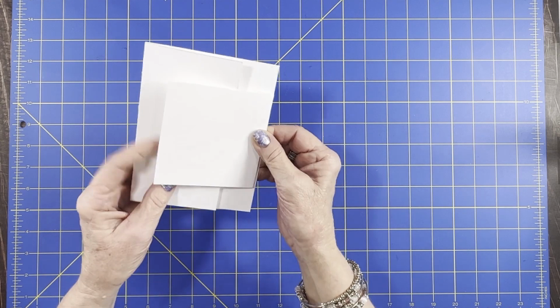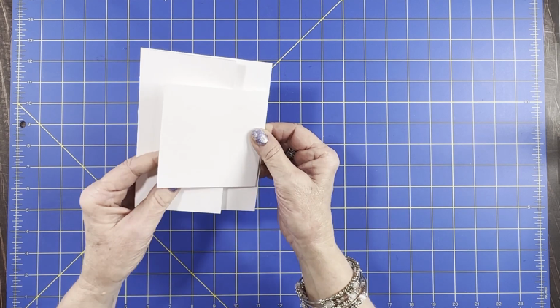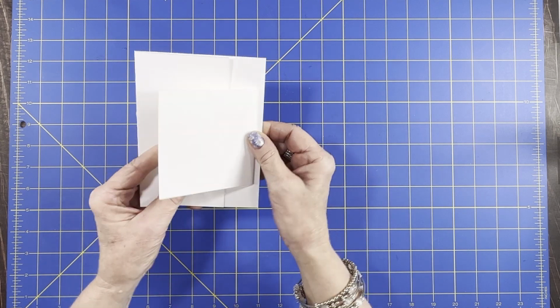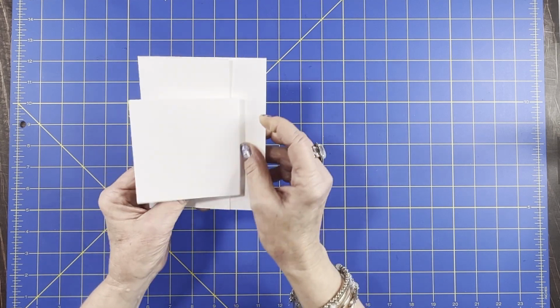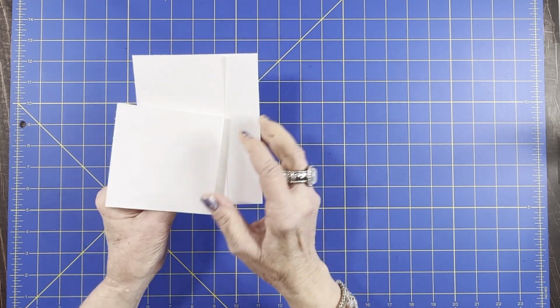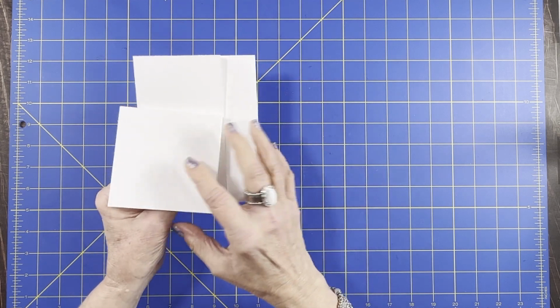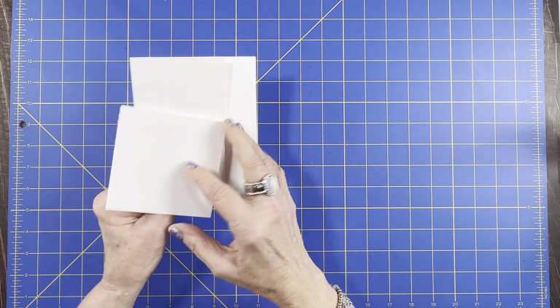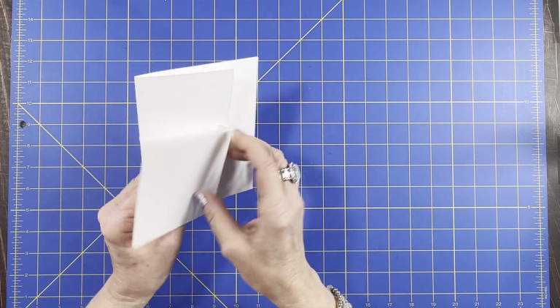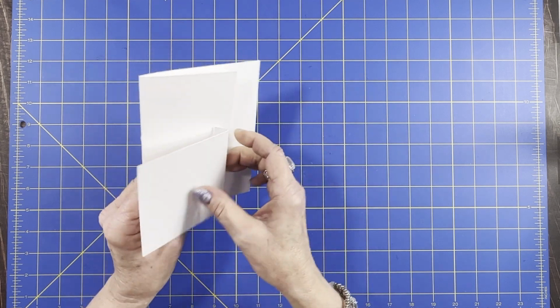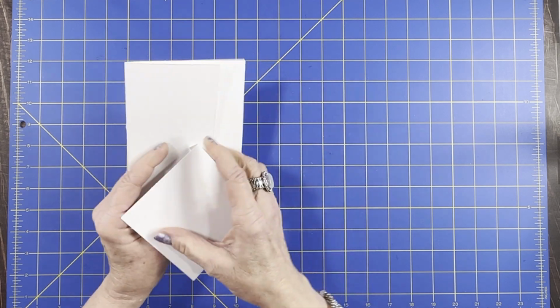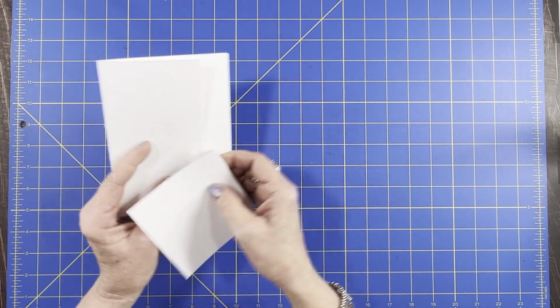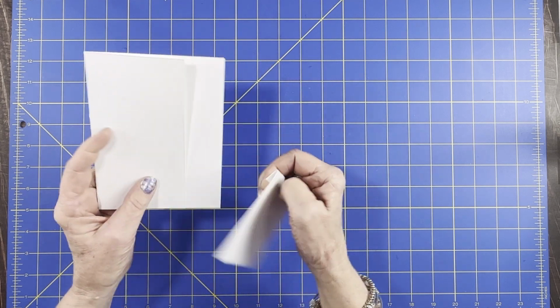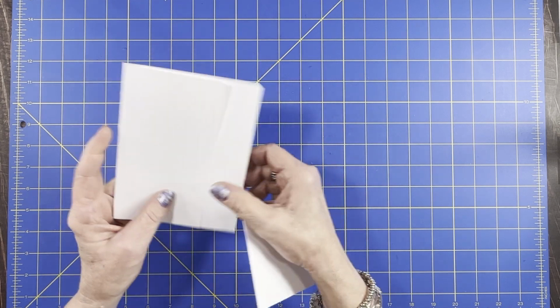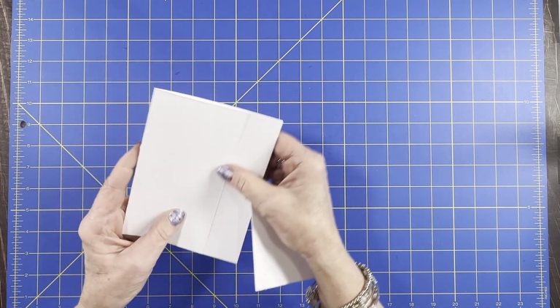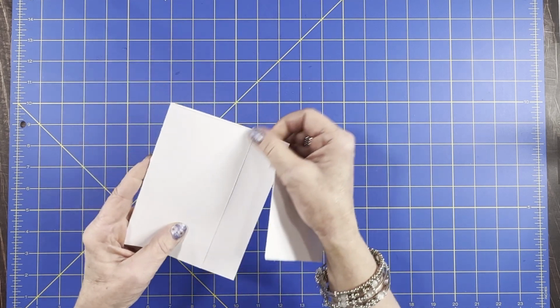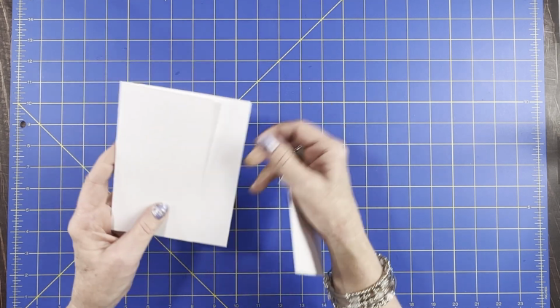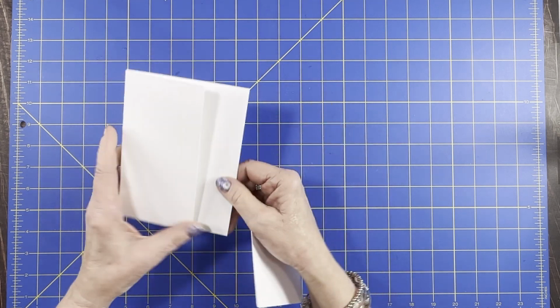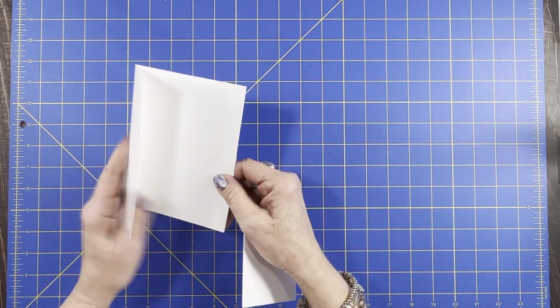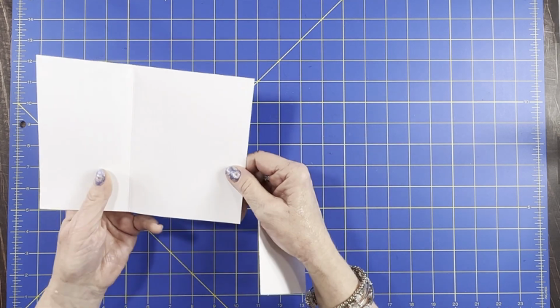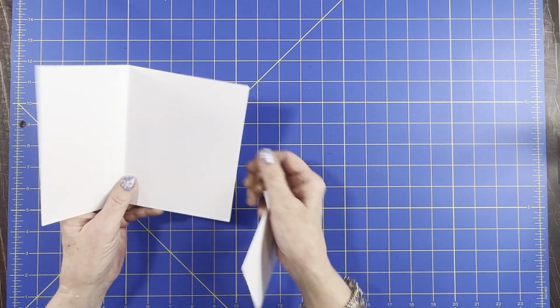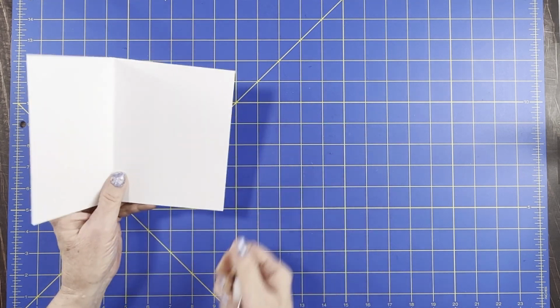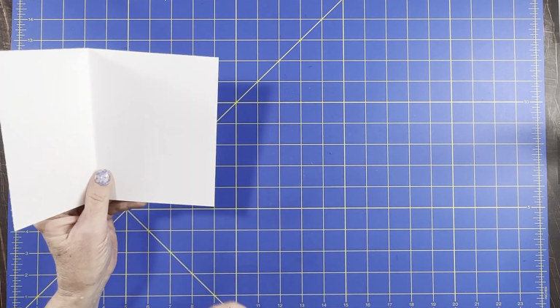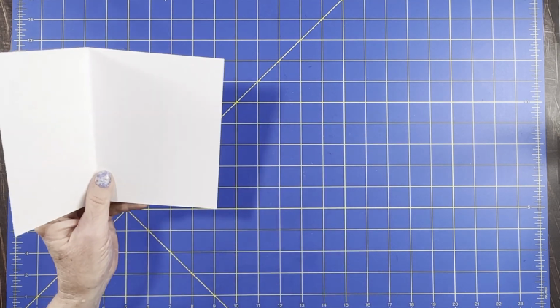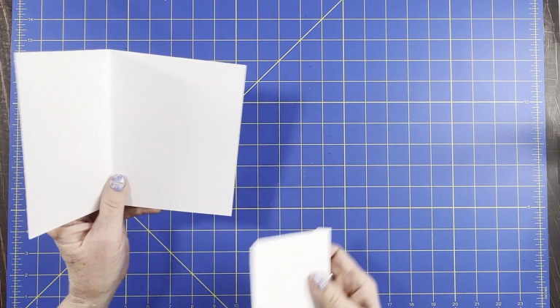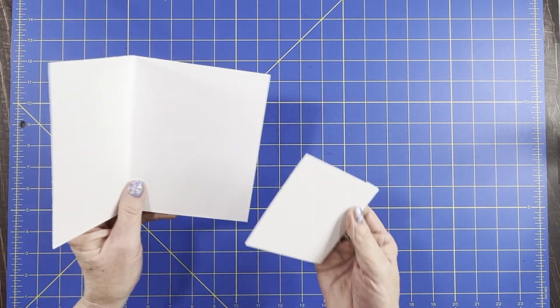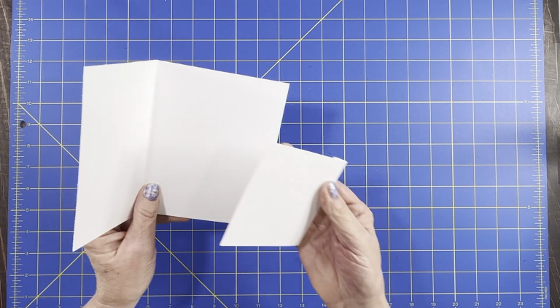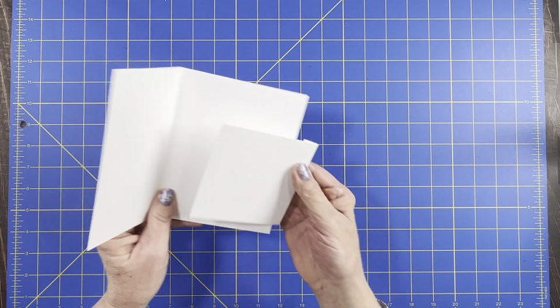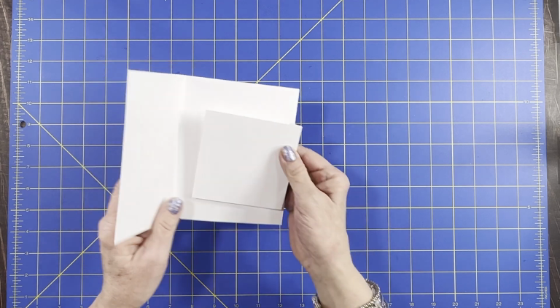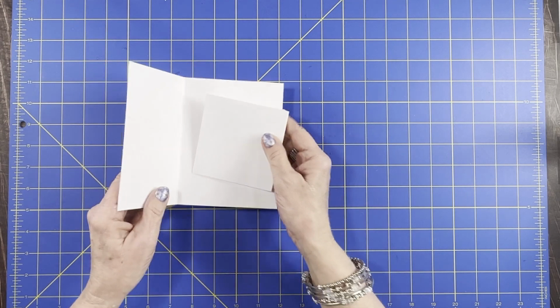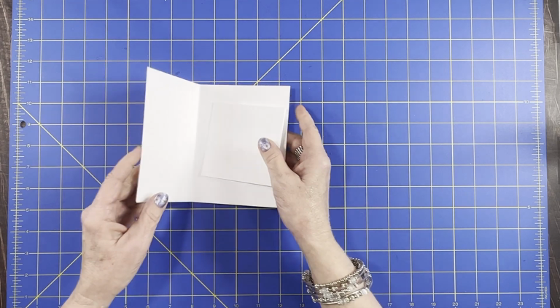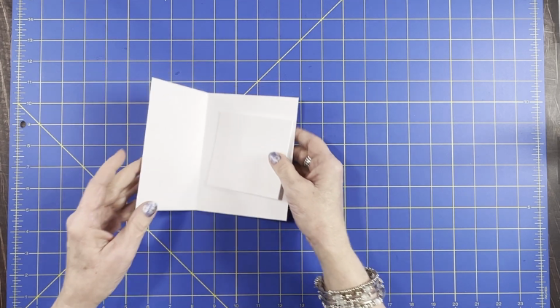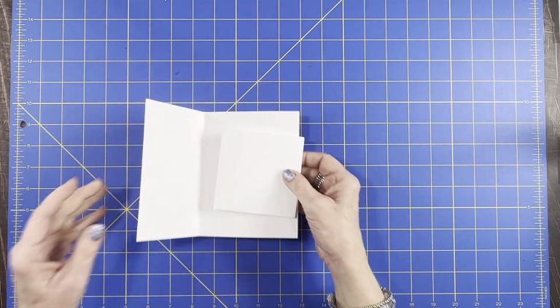So when I make albums, I actually do a page similar to this. I have no idea what it's called — you guys come up with a name.